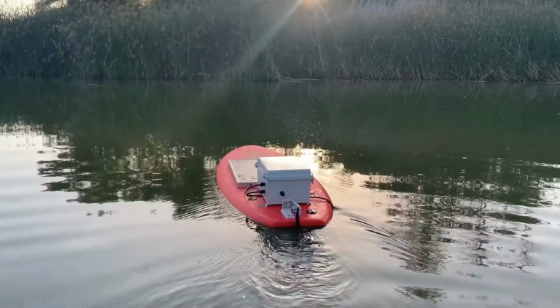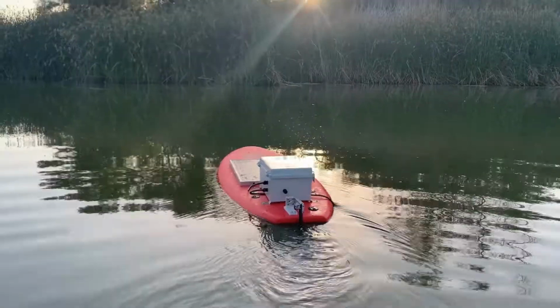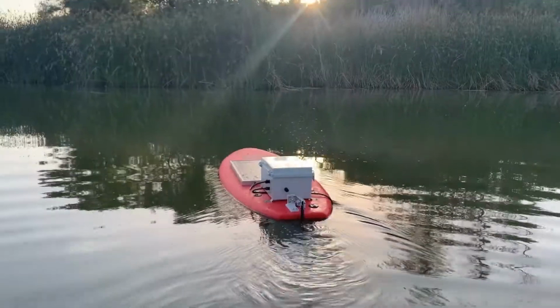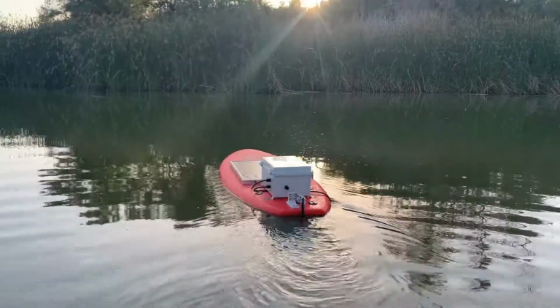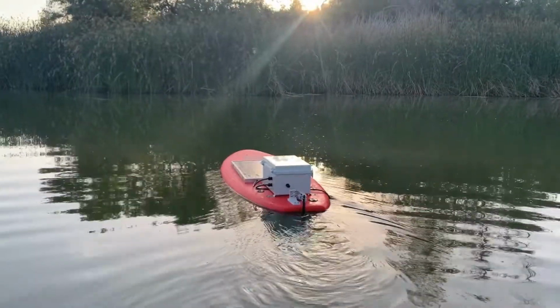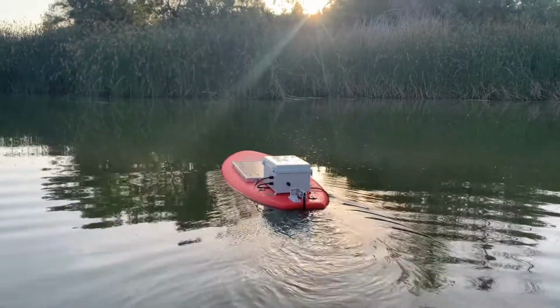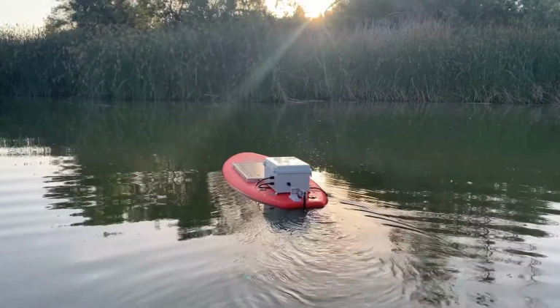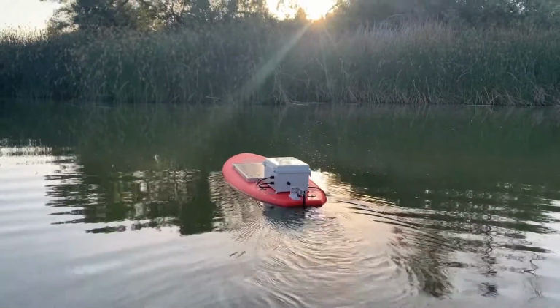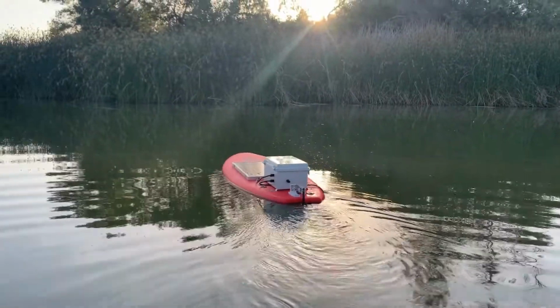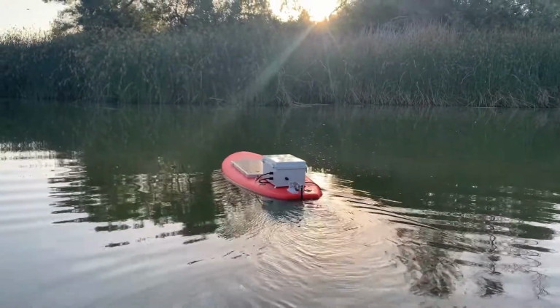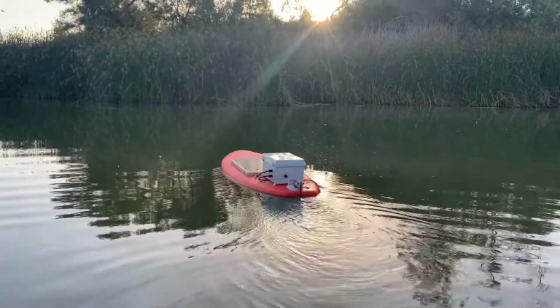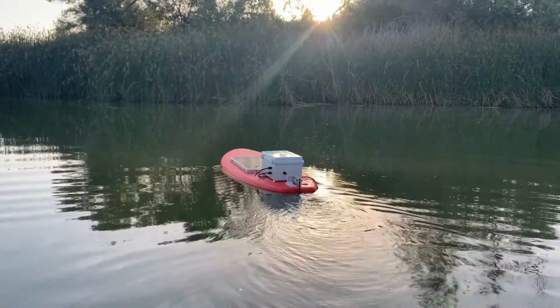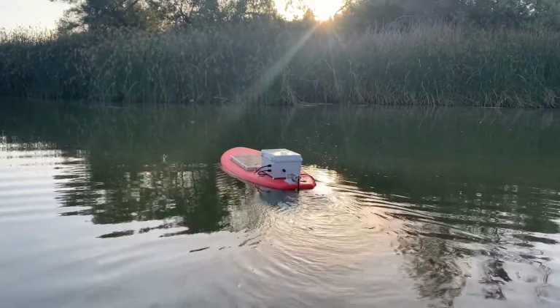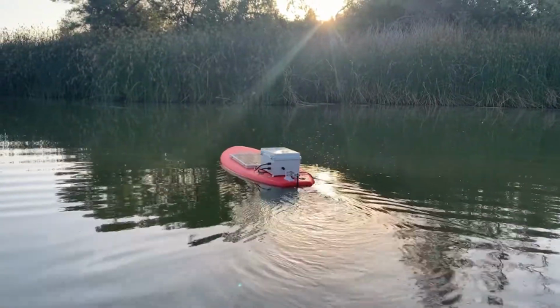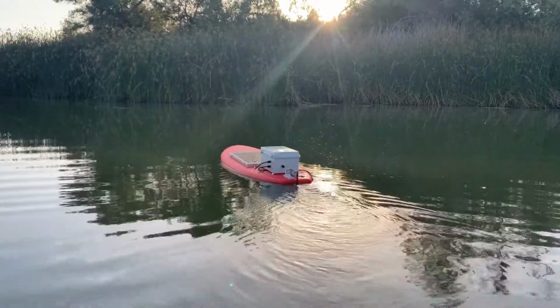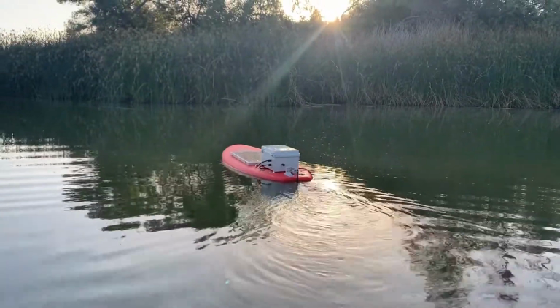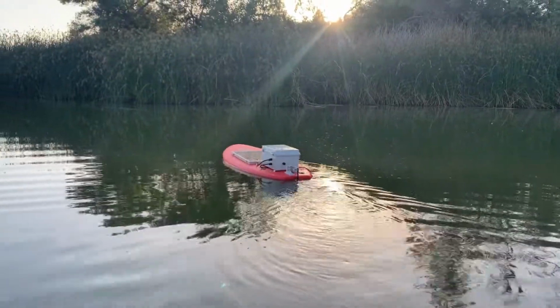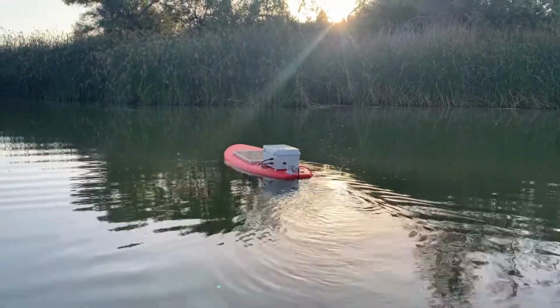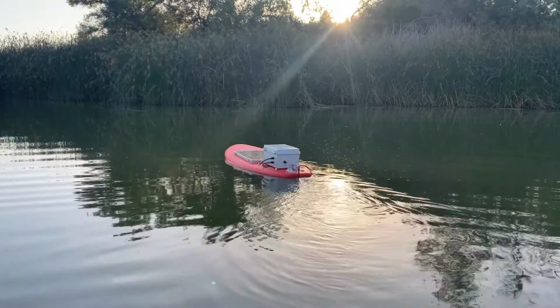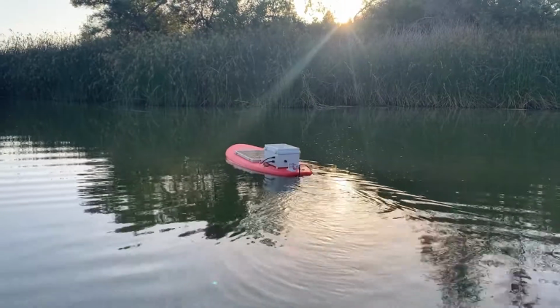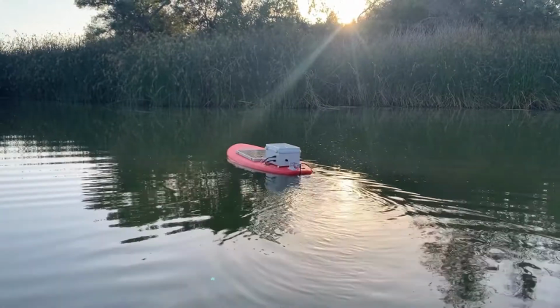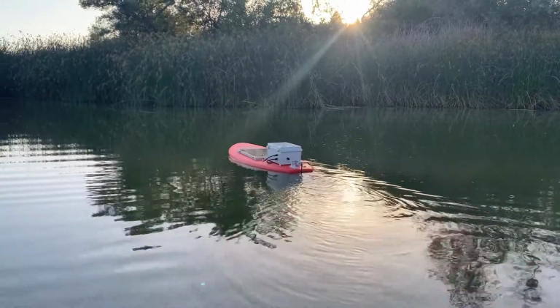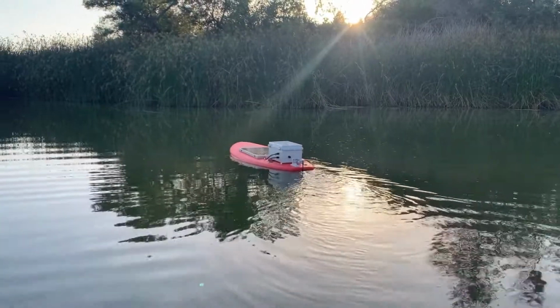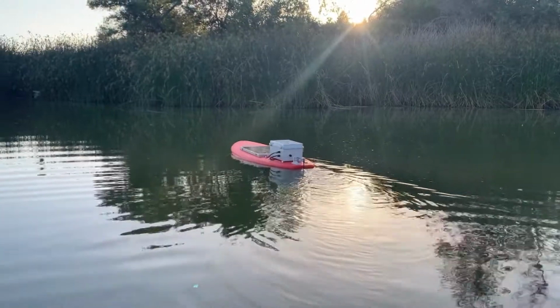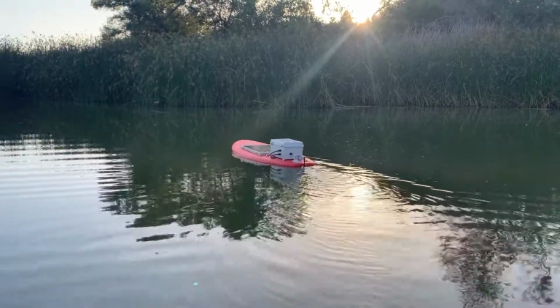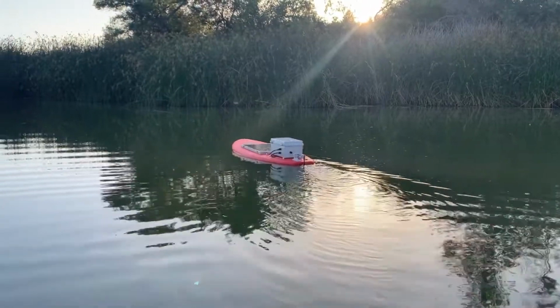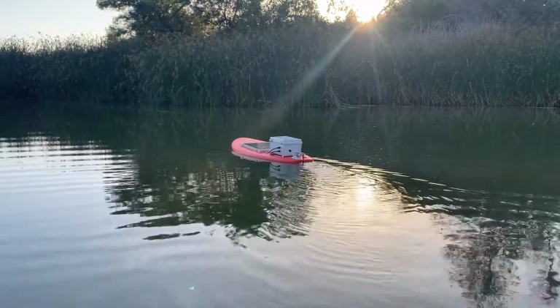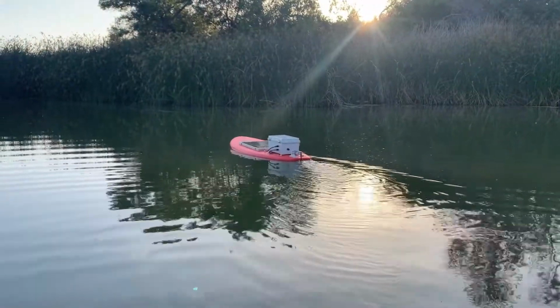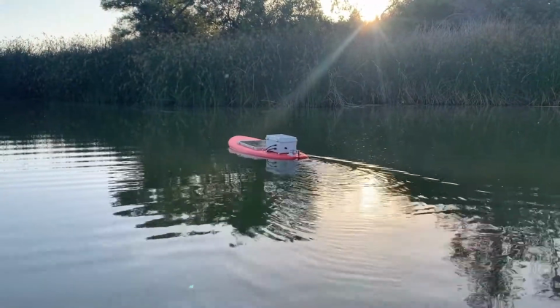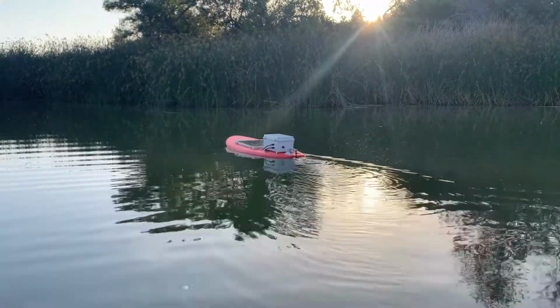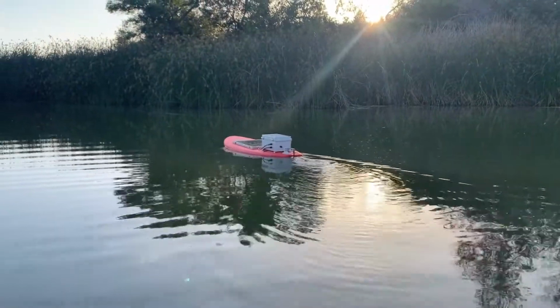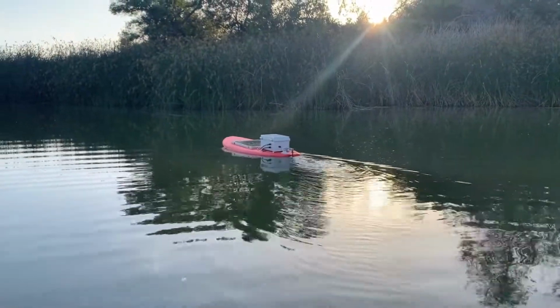We are, however, able to manually drive it over SSH to demonstrate the boat's turning ability and maneuverability.